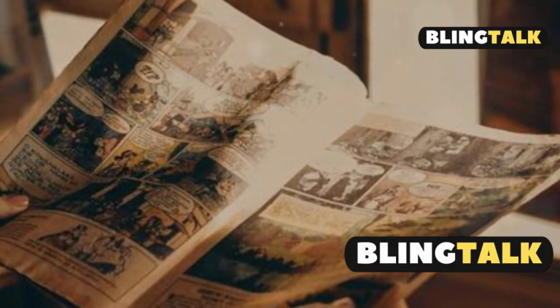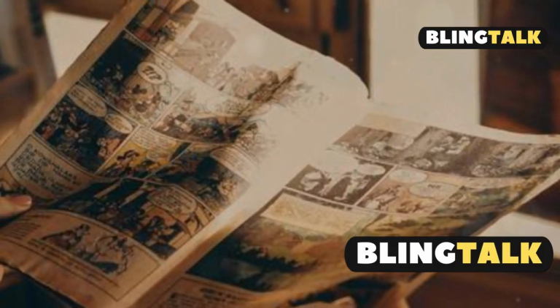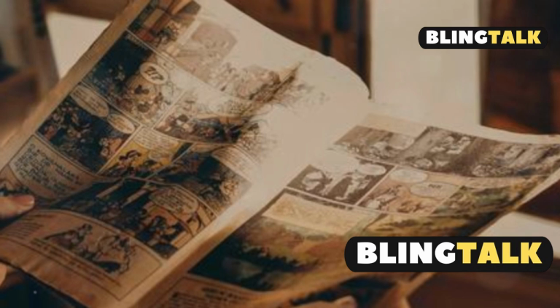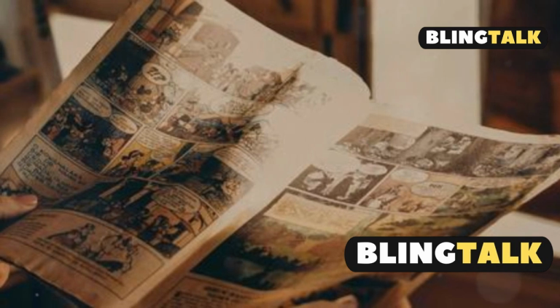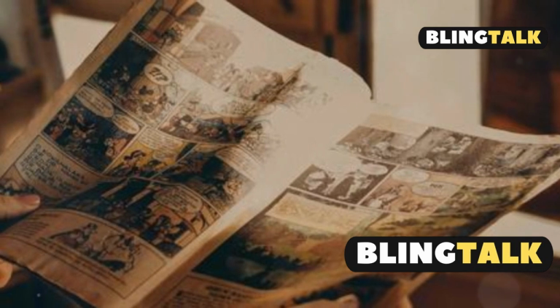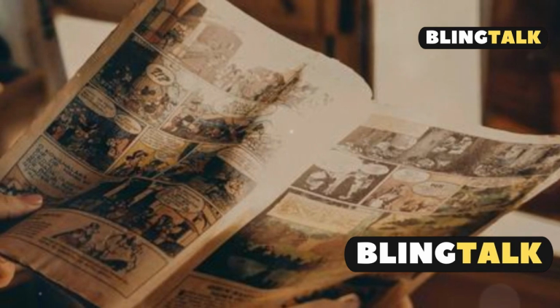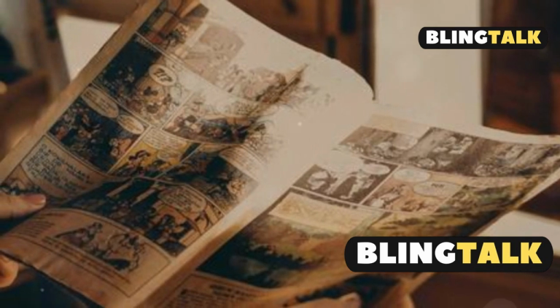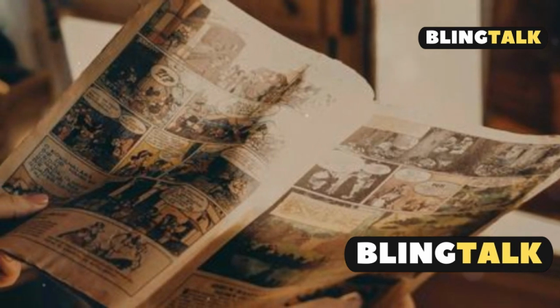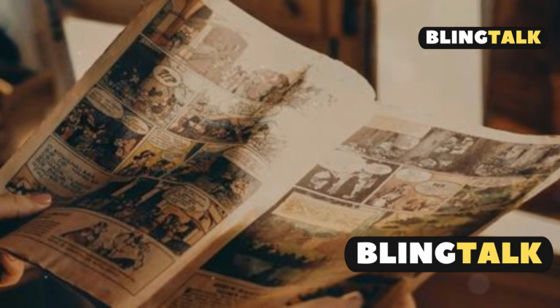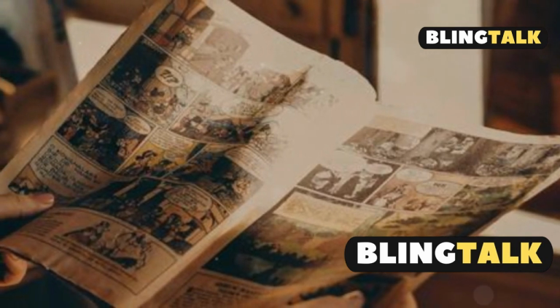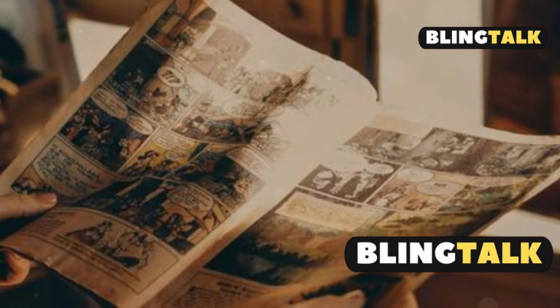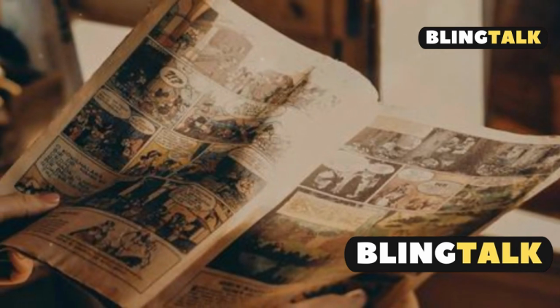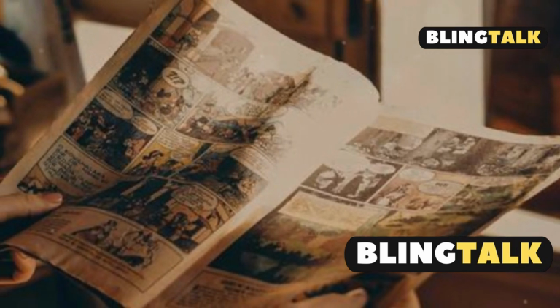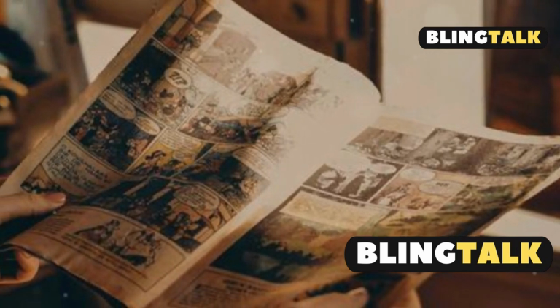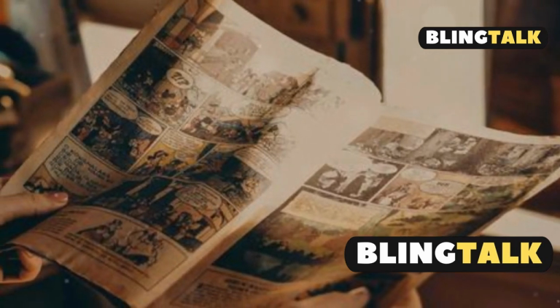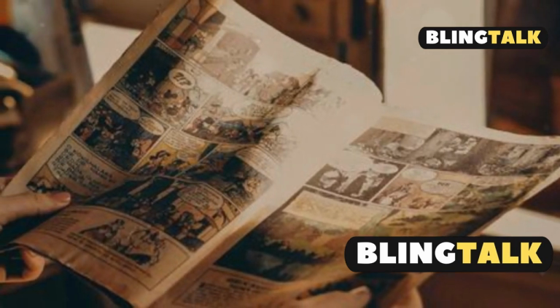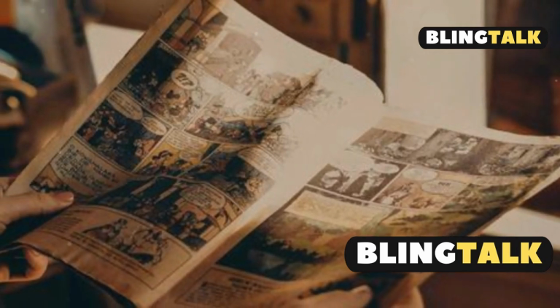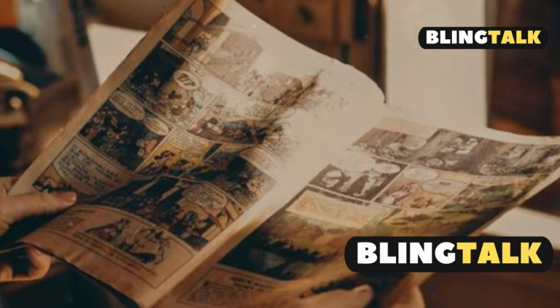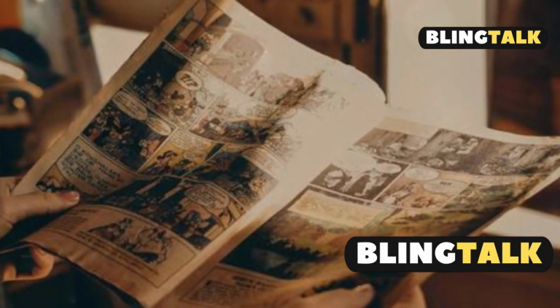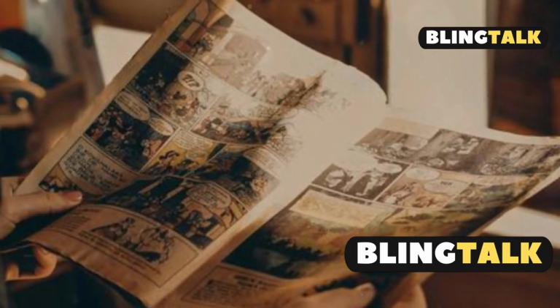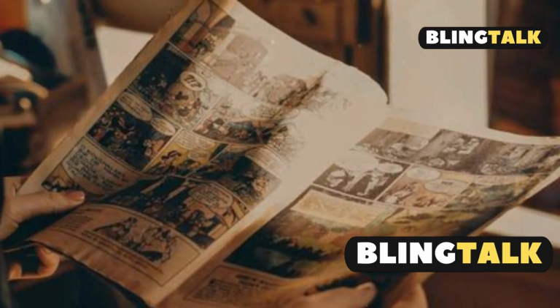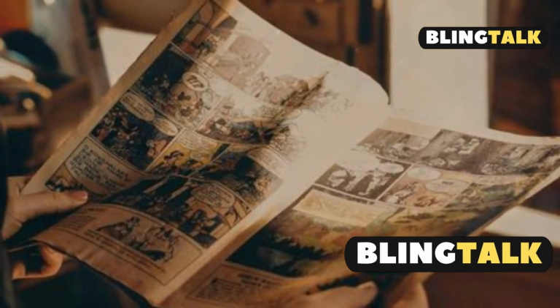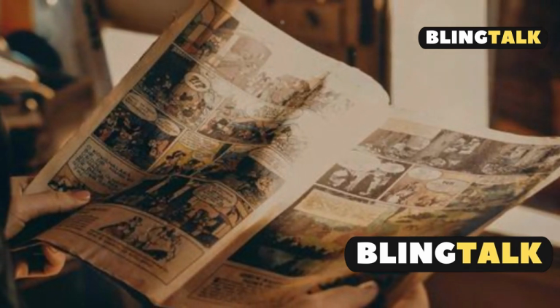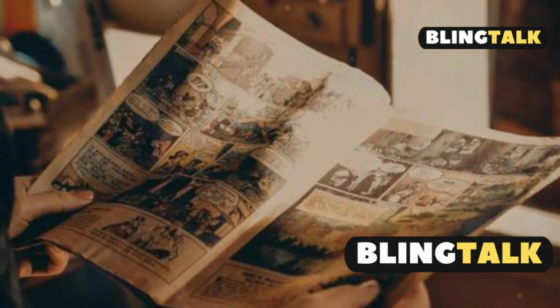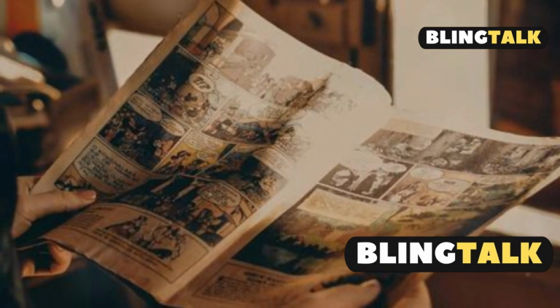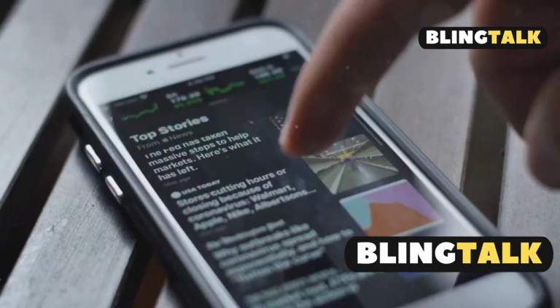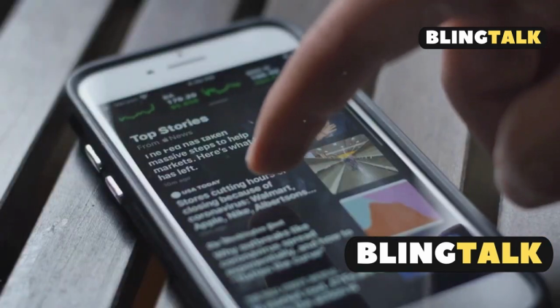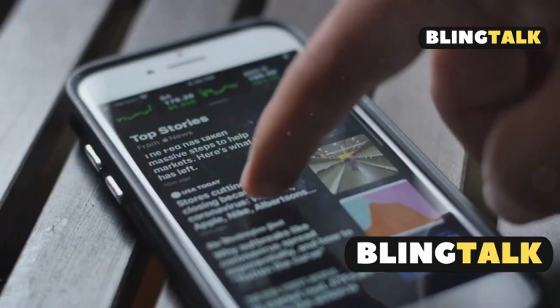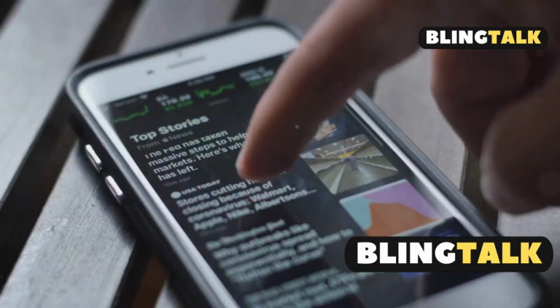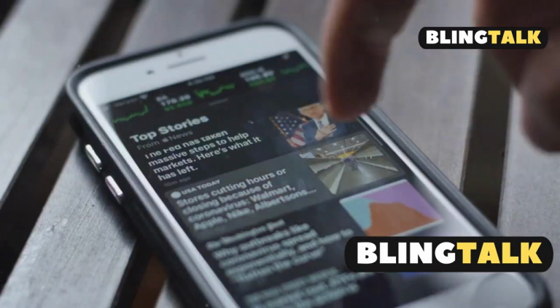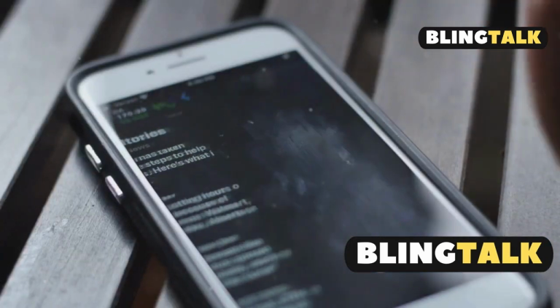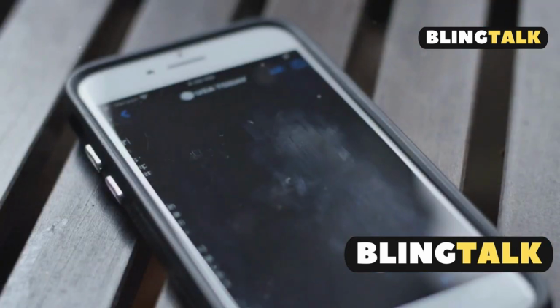Fourth, Batoto. This one's all about accuracy and clean scans, great for those who hate bad translations.